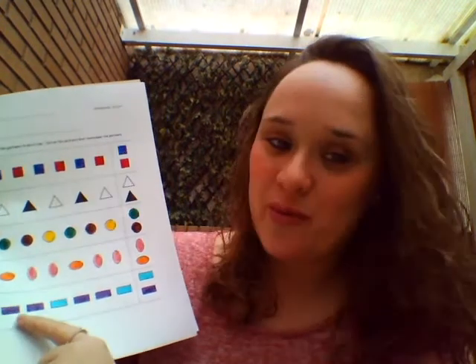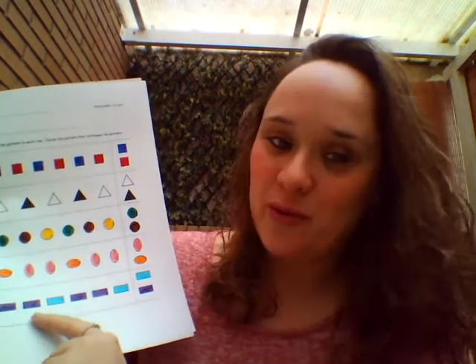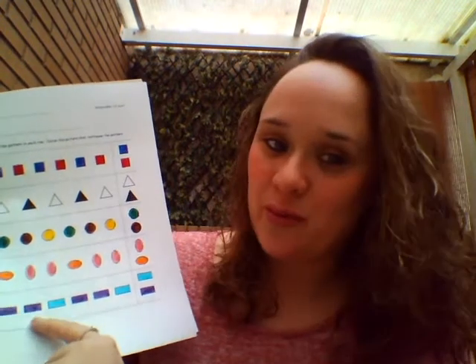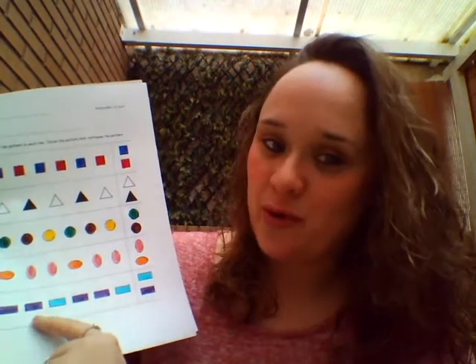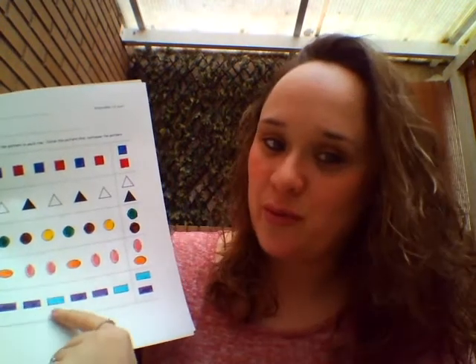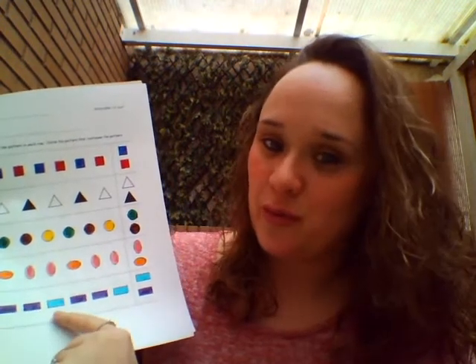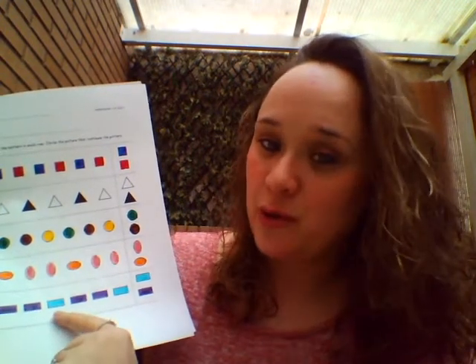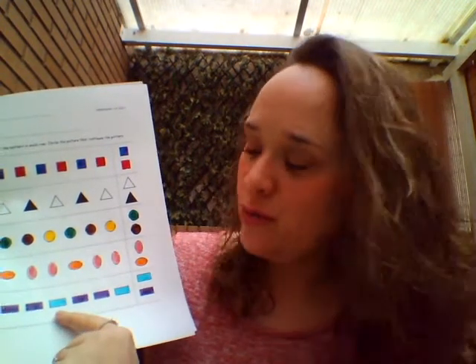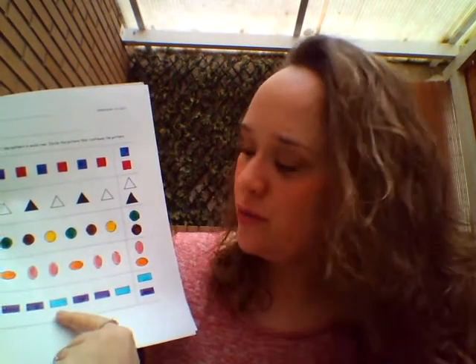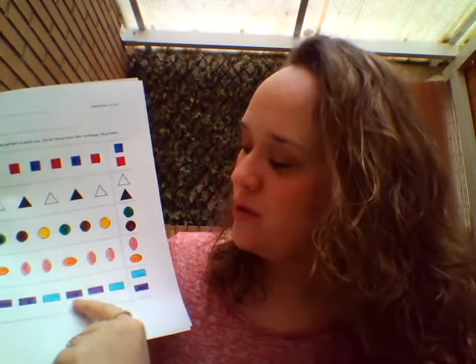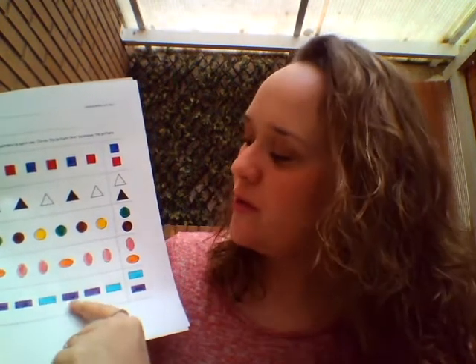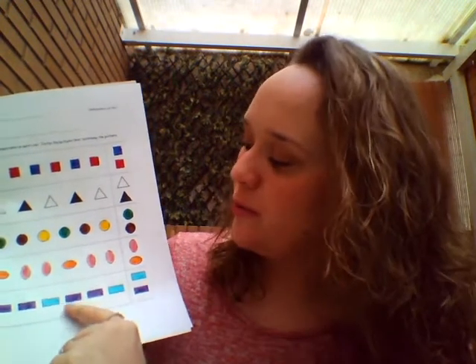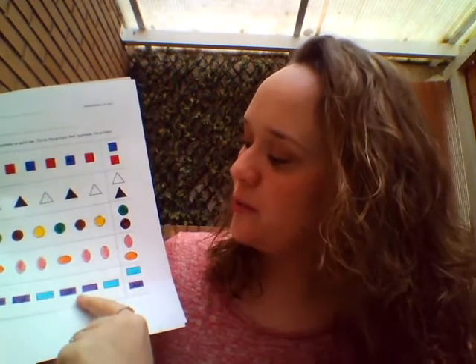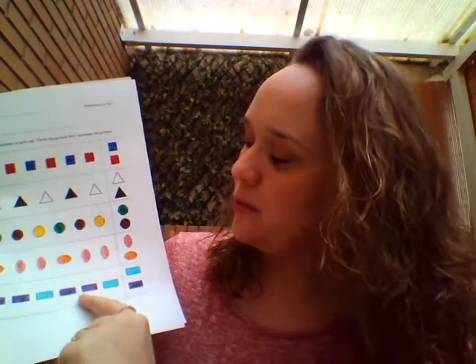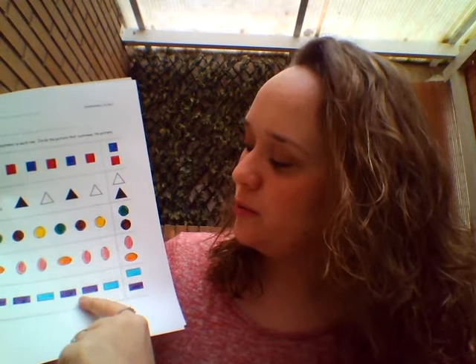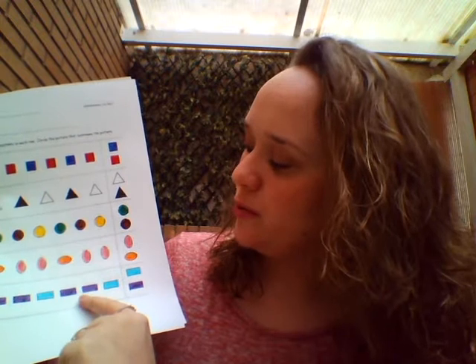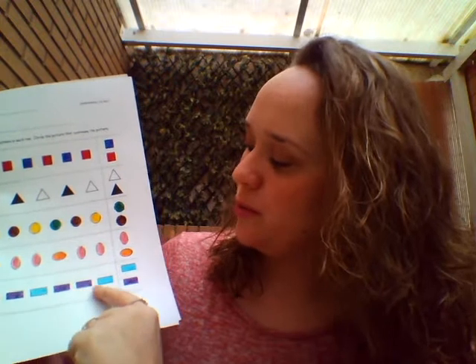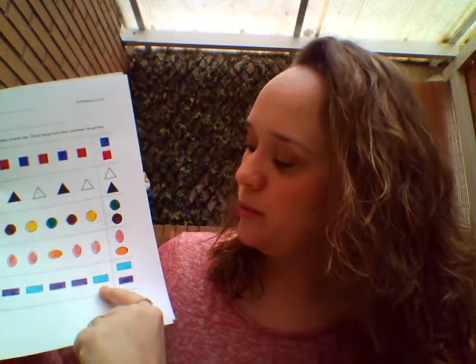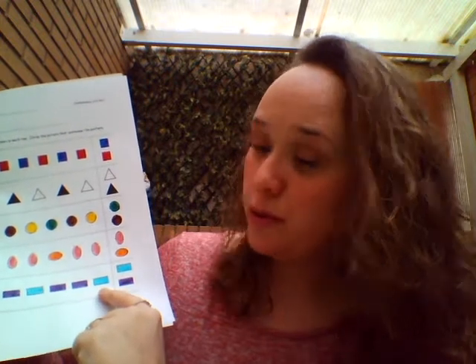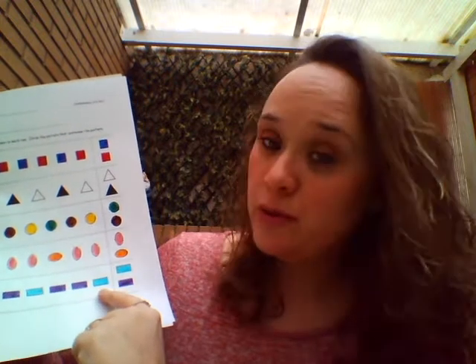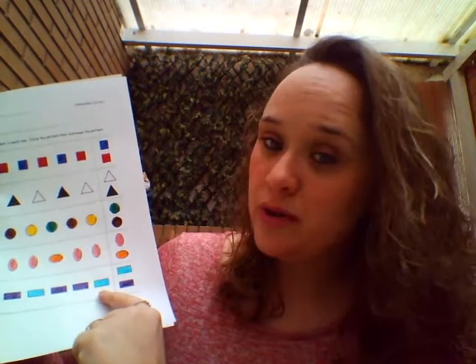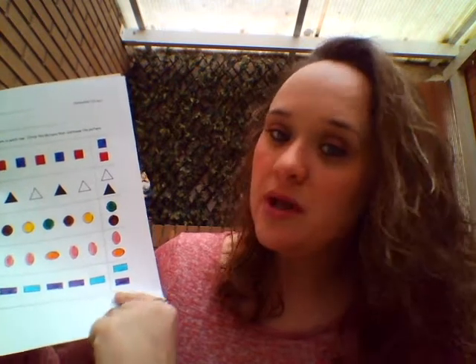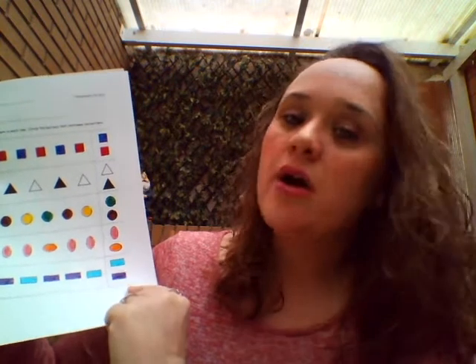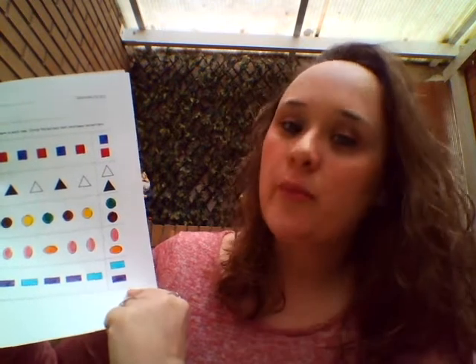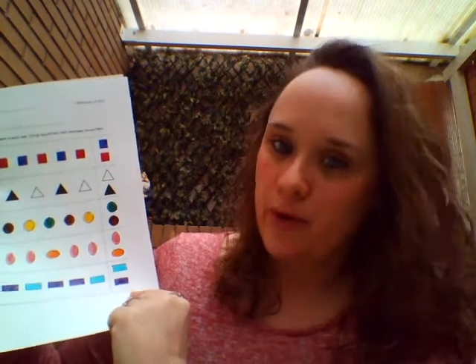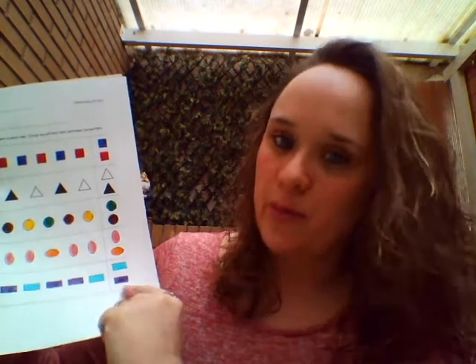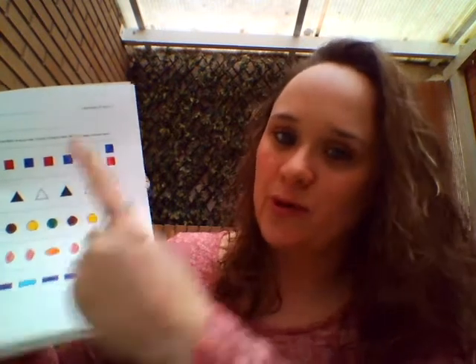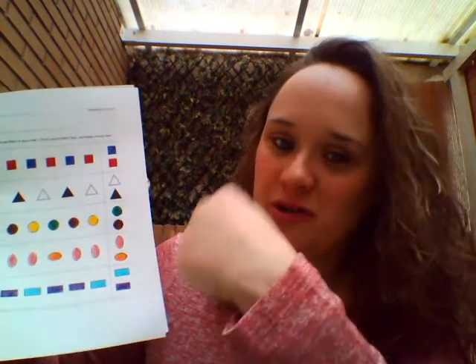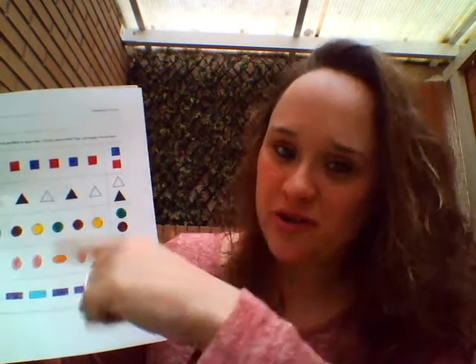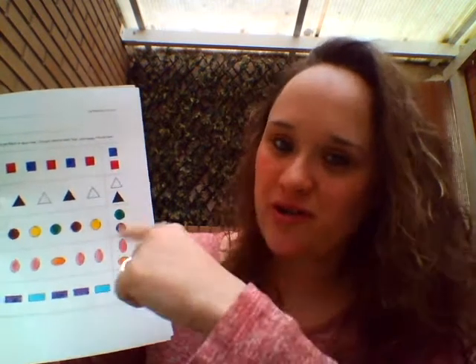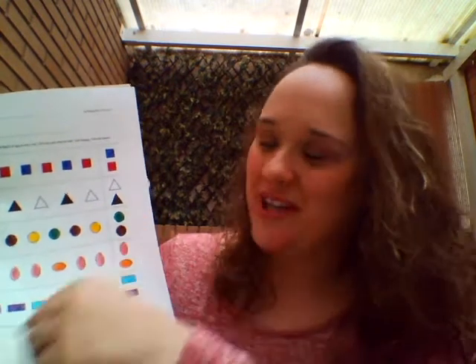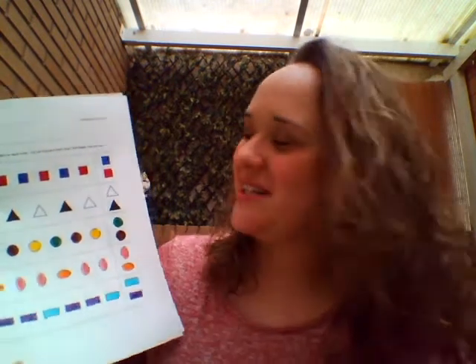Purple, purple, blue, purple, purple, blue. Purple. Circle it.